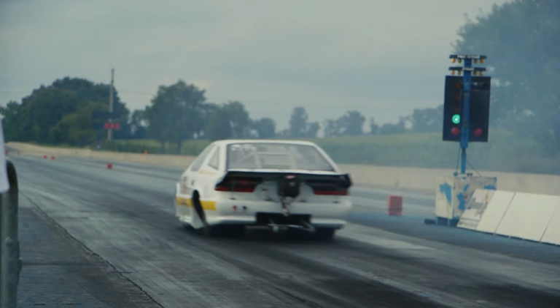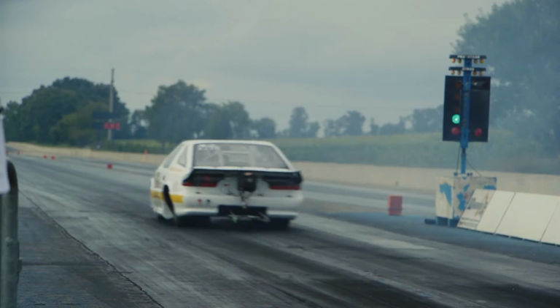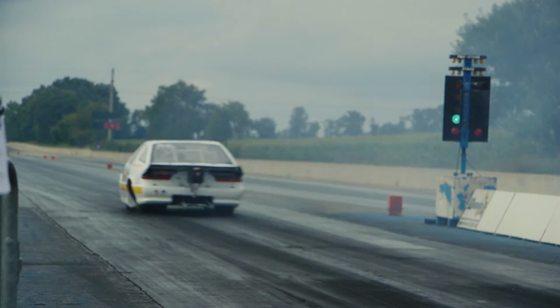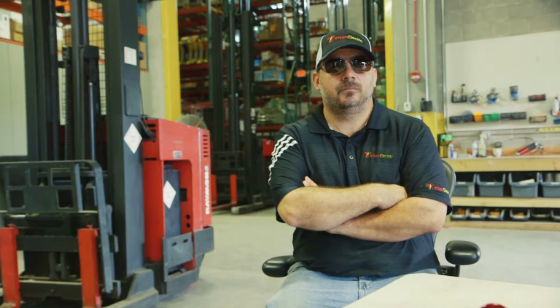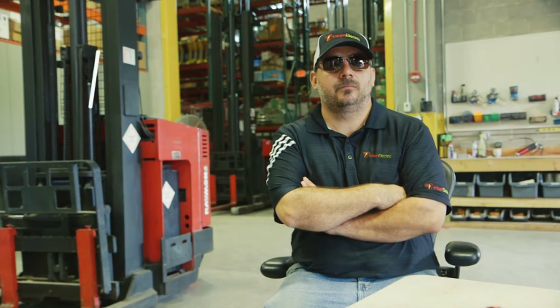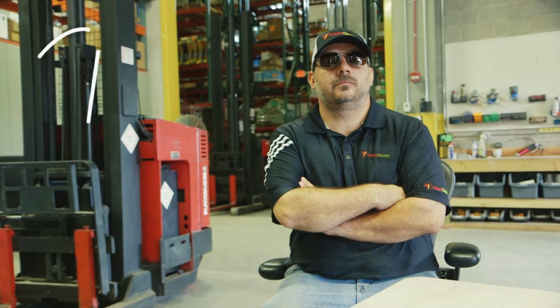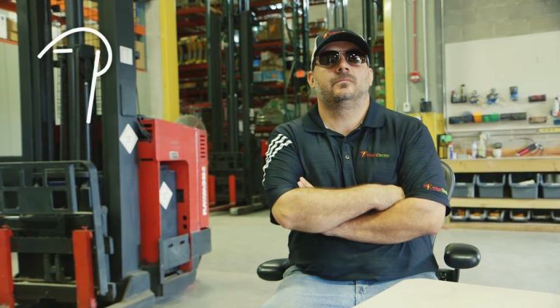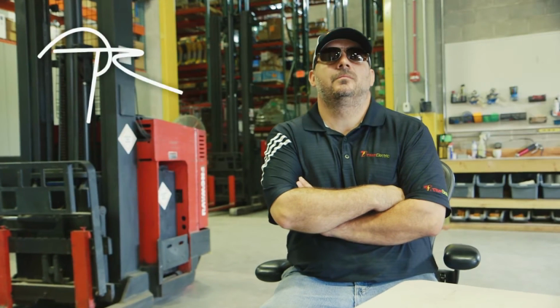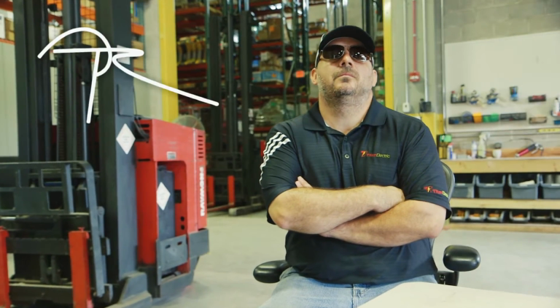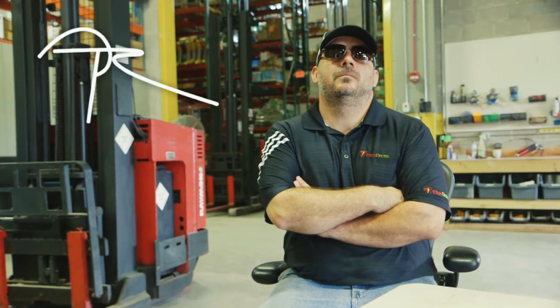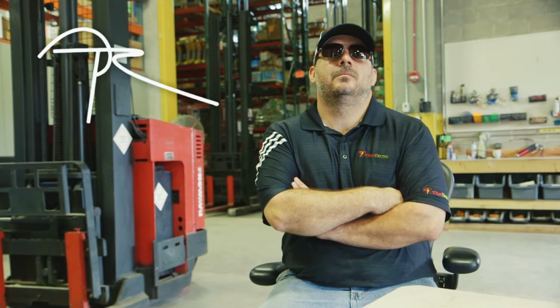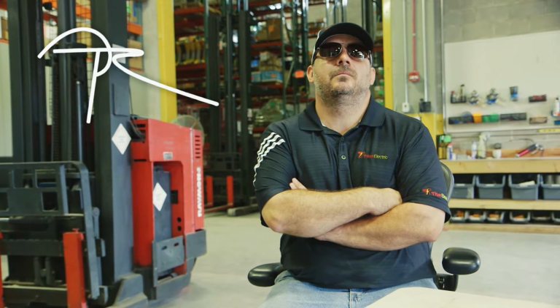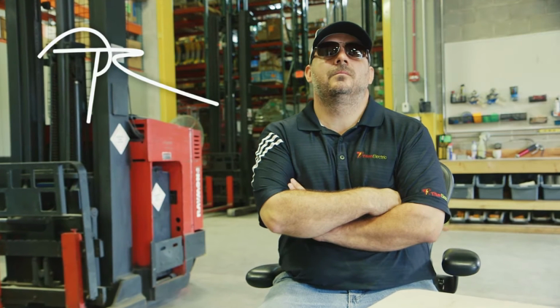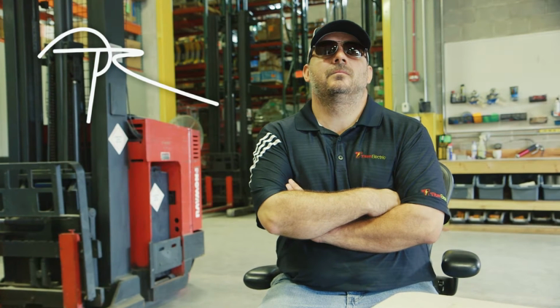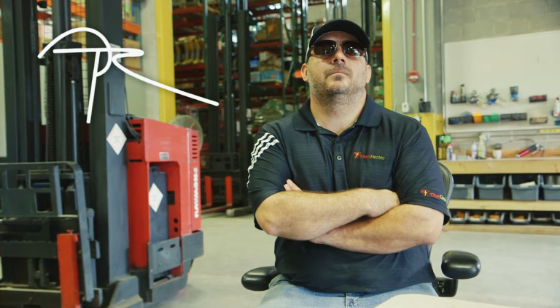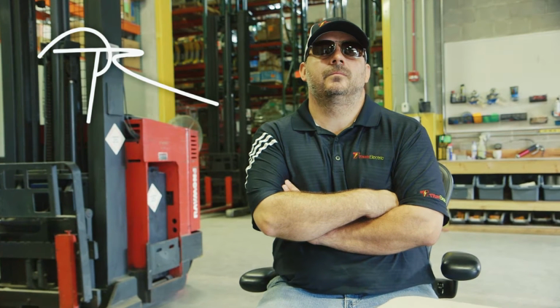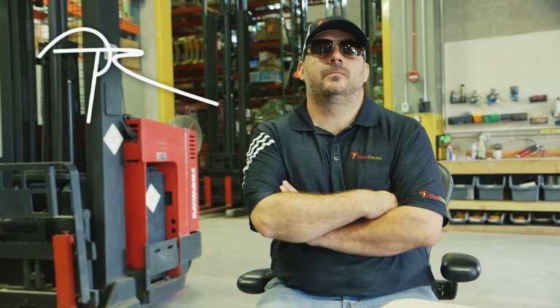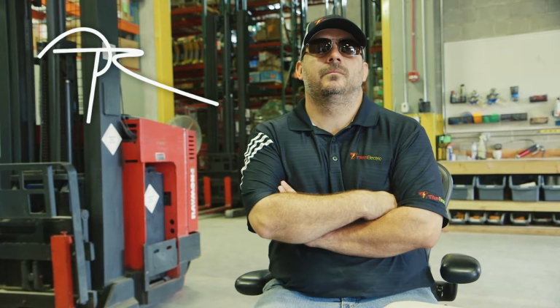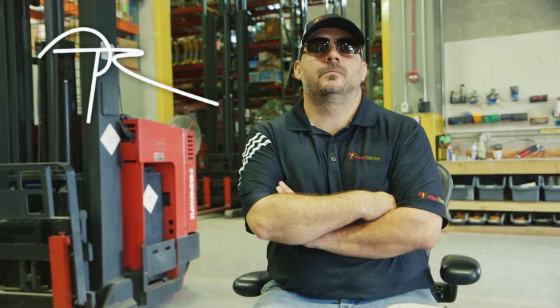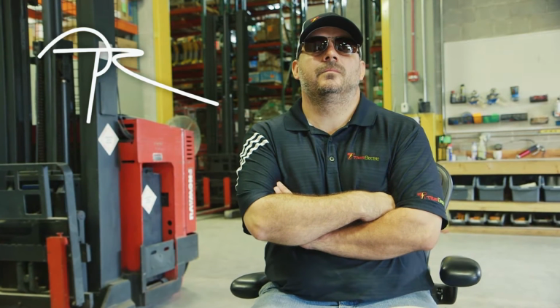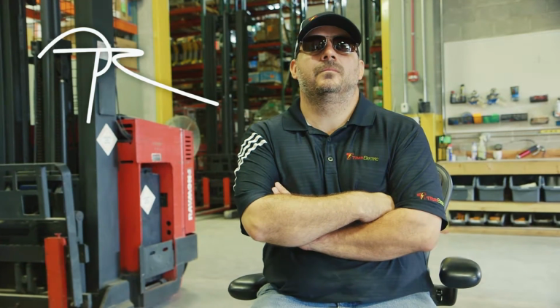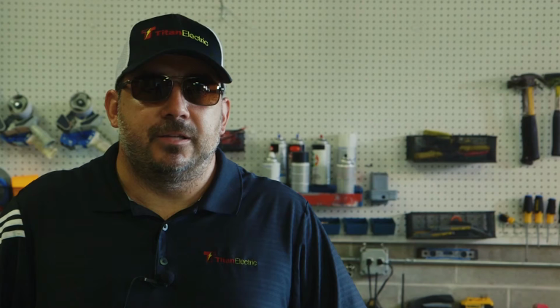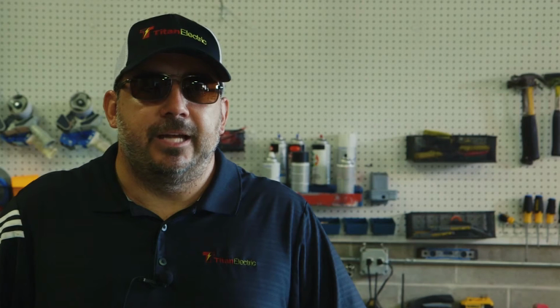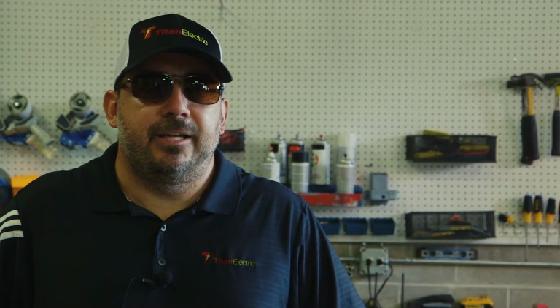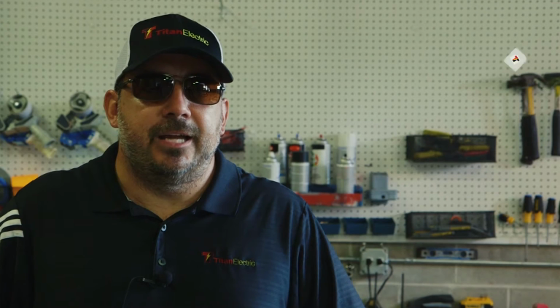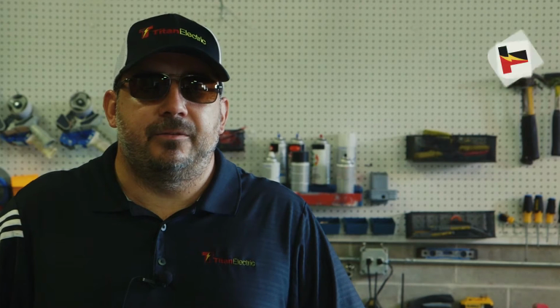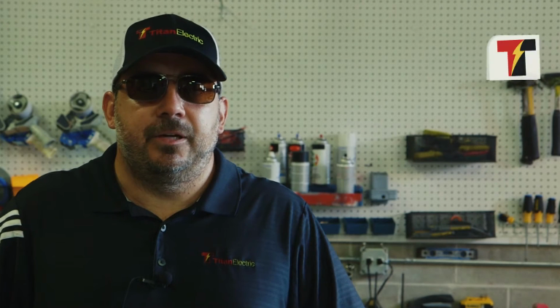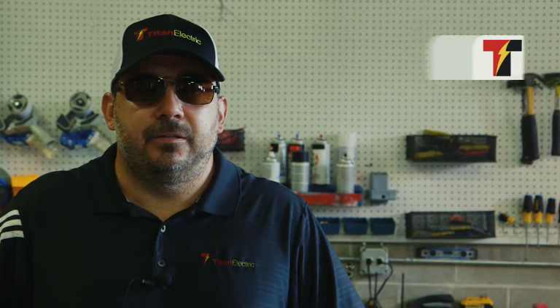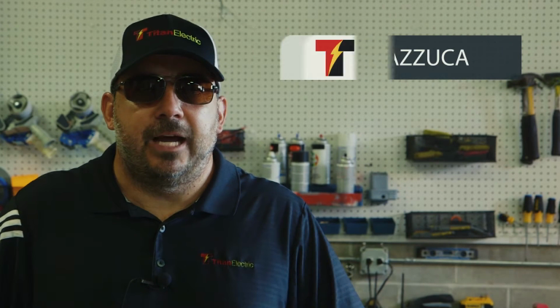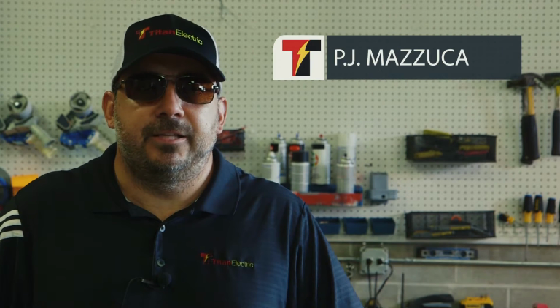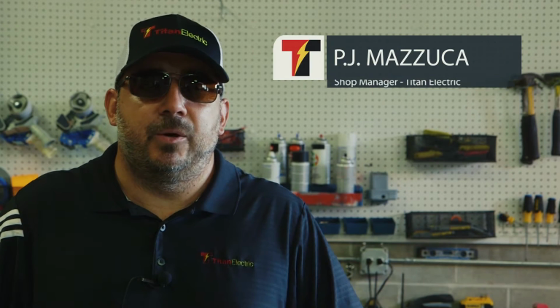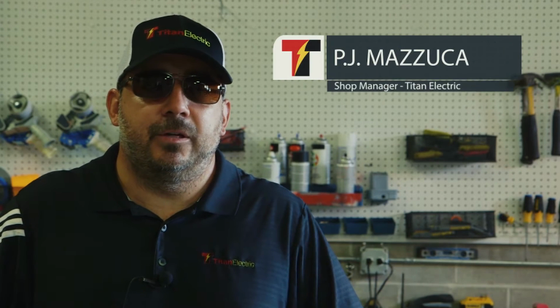My name is PJ Mazzucca and I drive the Titan Electric drag racing car. It's a 1993 Dodge Daytona.